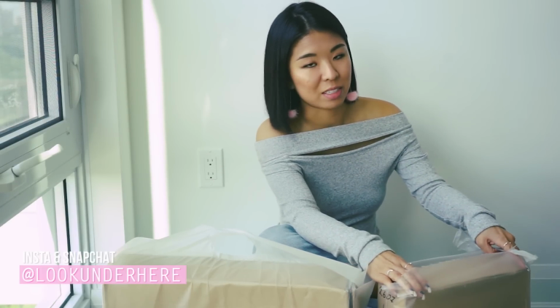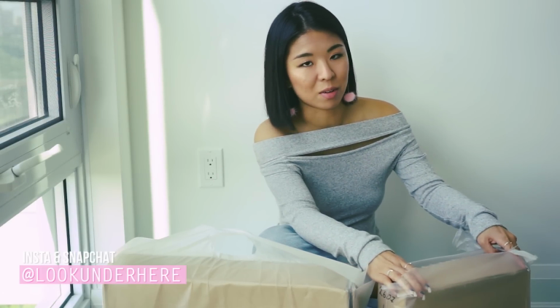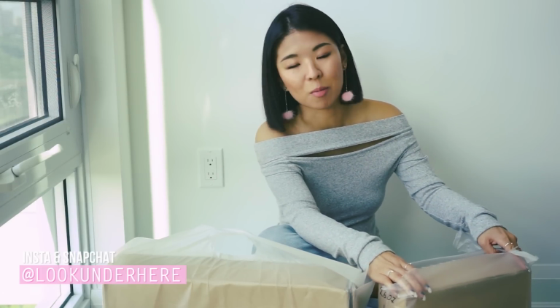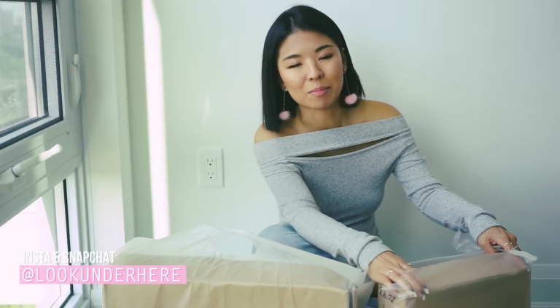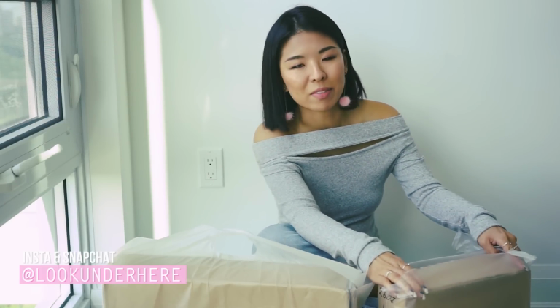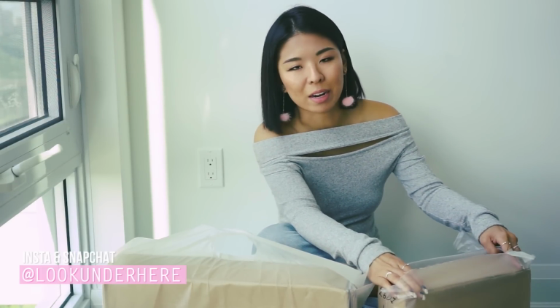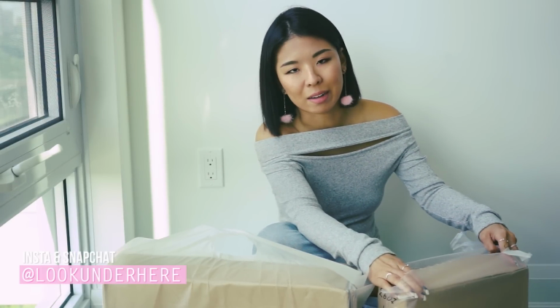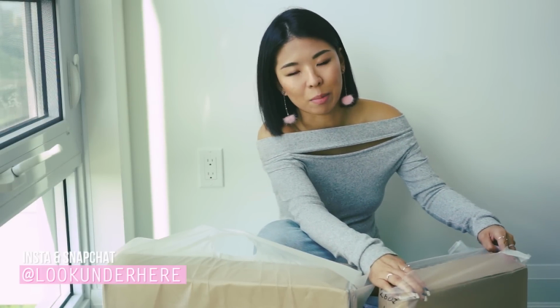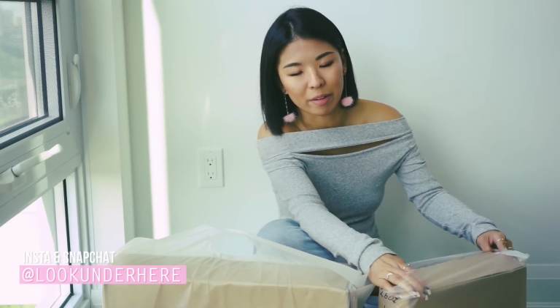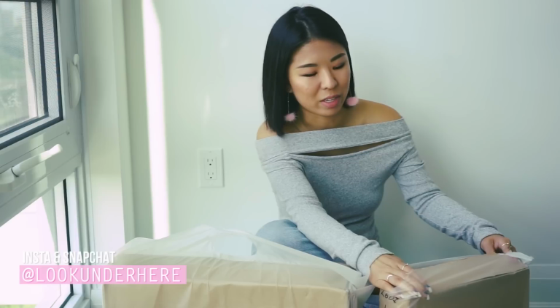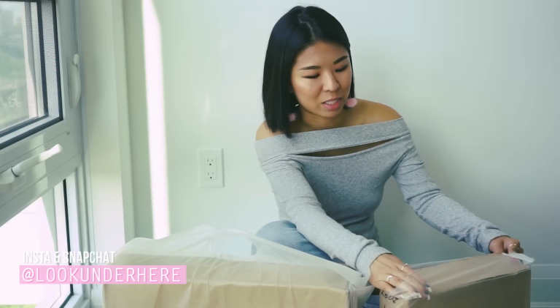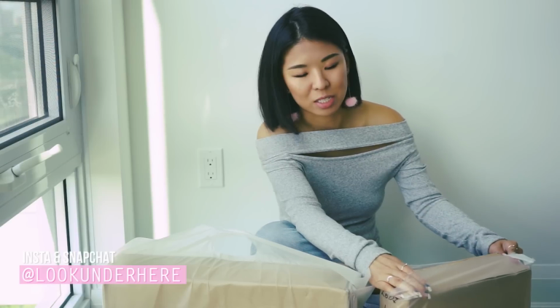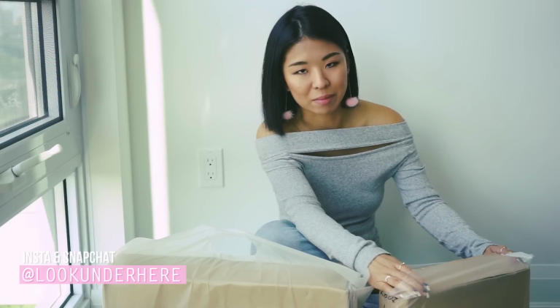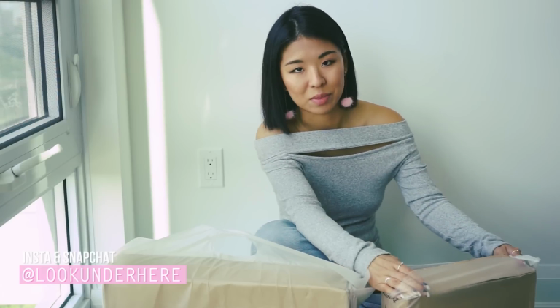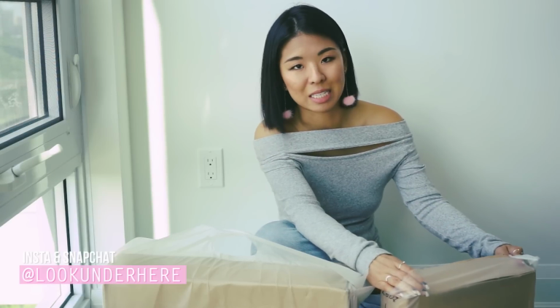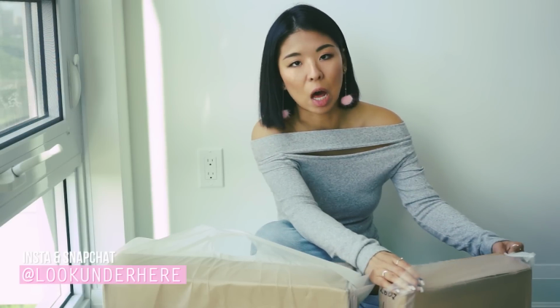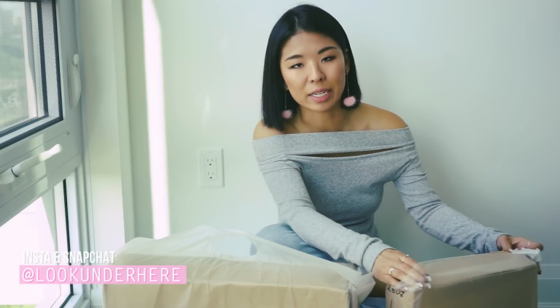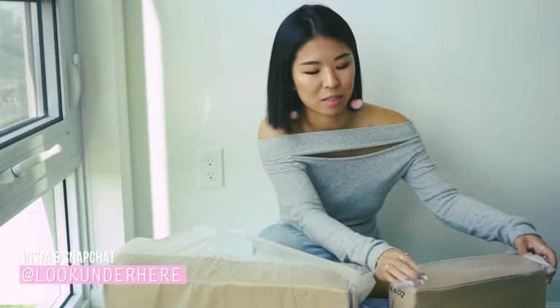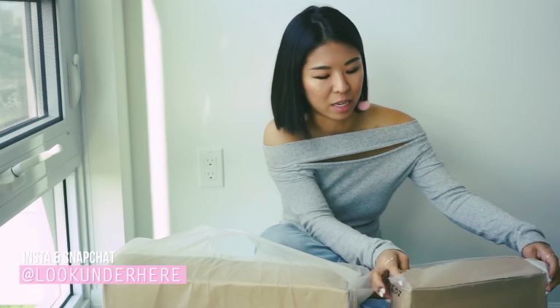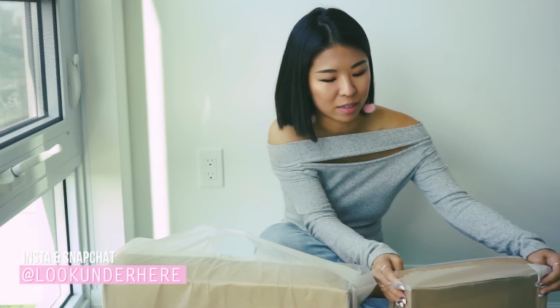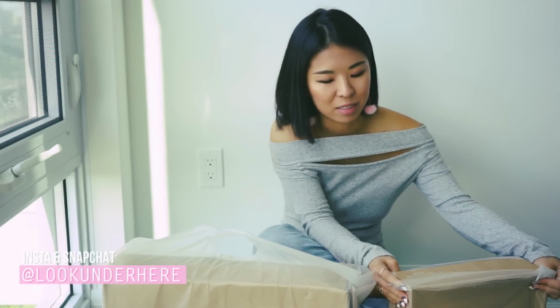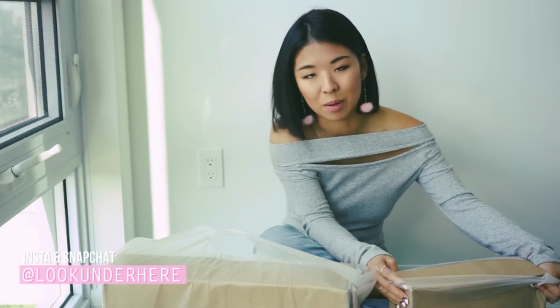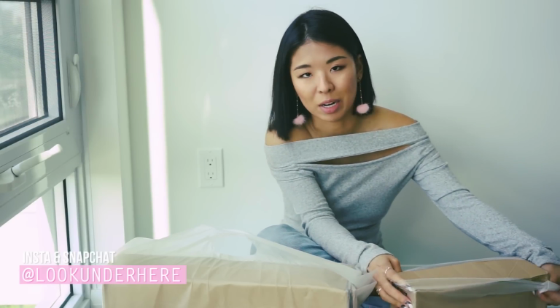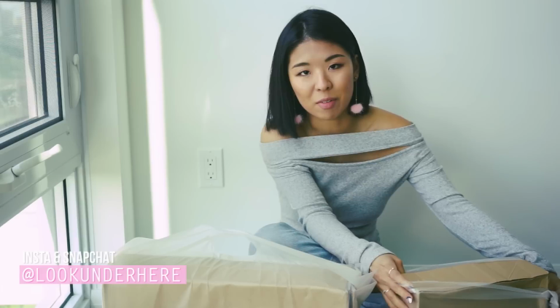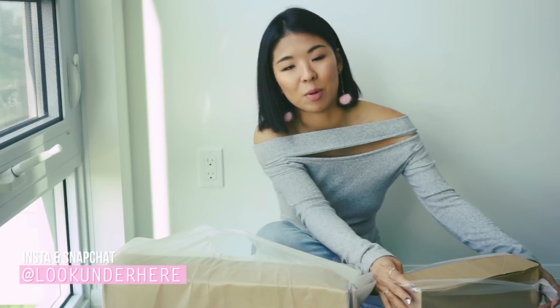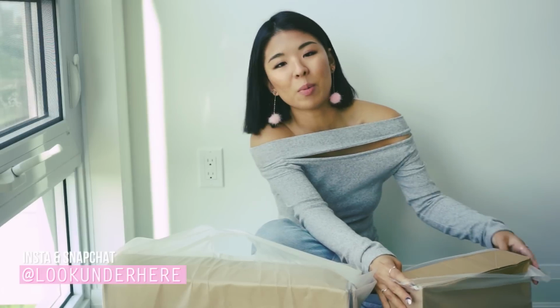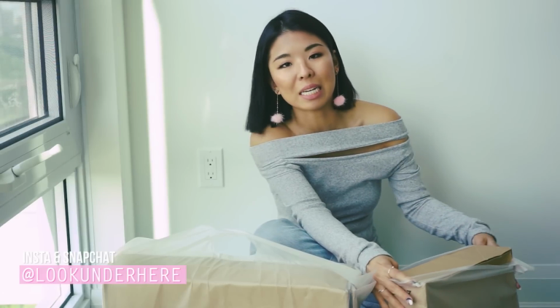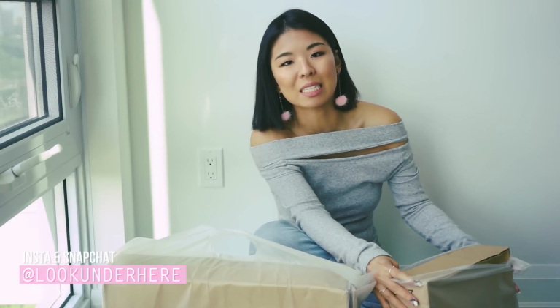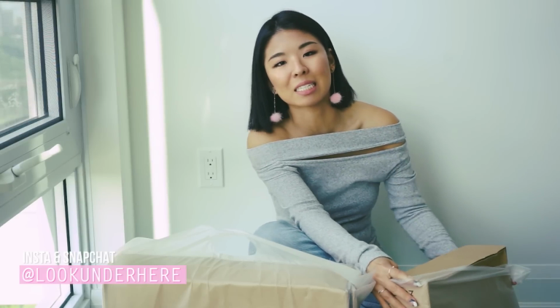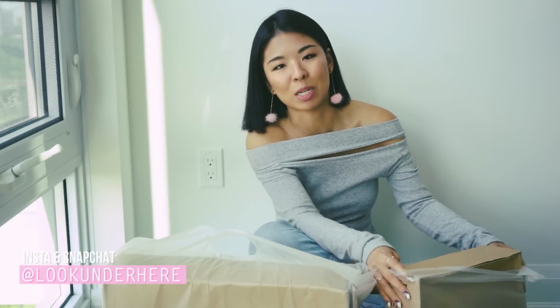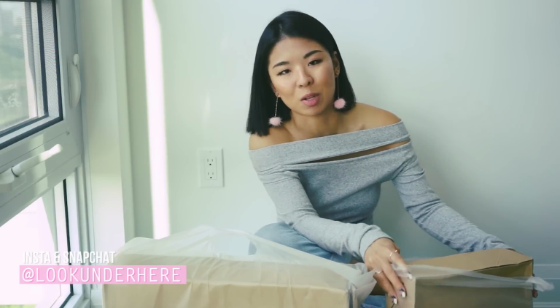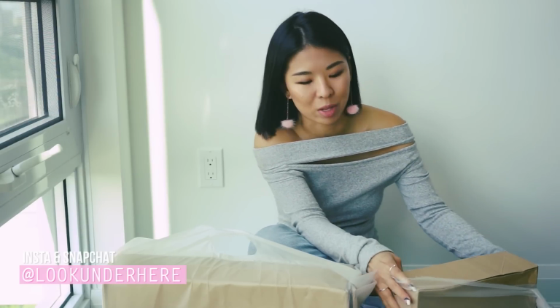I'm definitely not going to keep all of it. It's a lot. Nobody needs this much clothing.